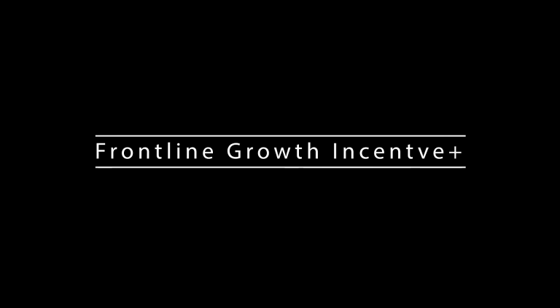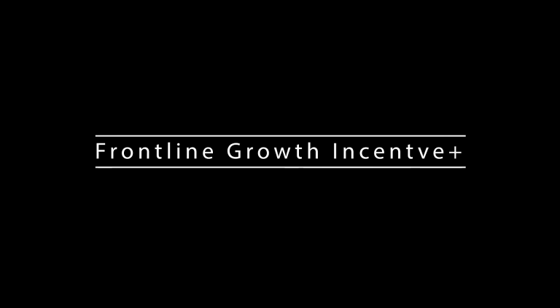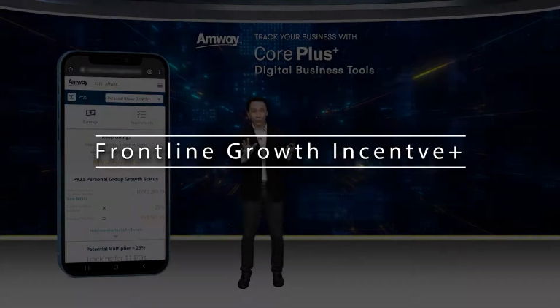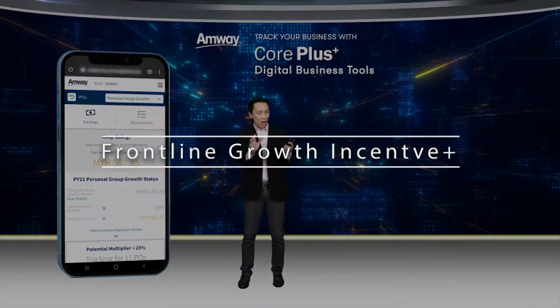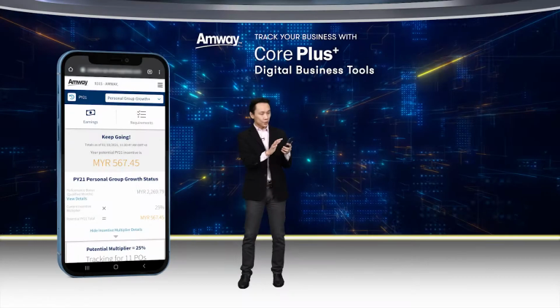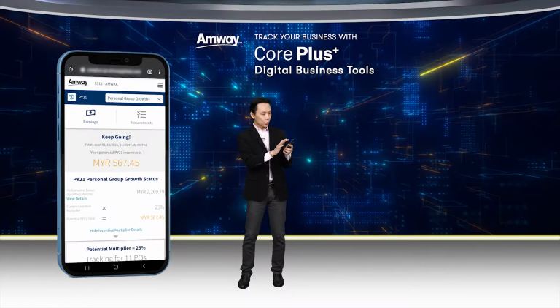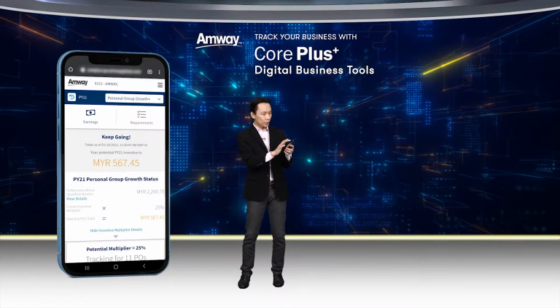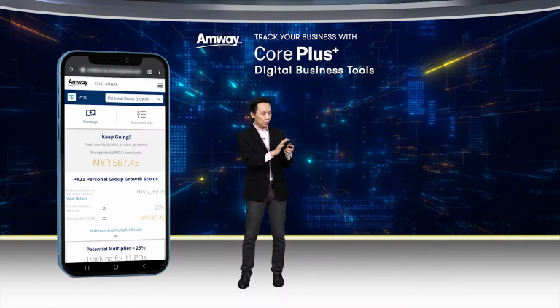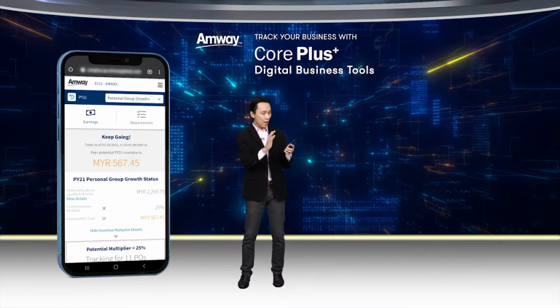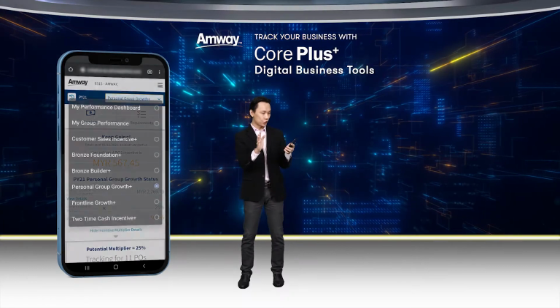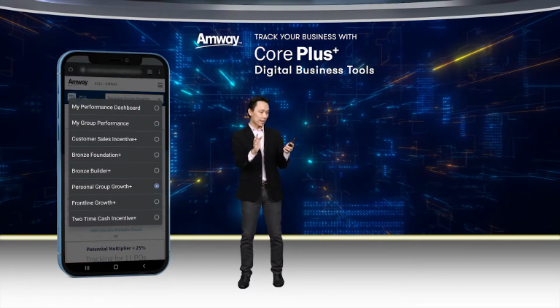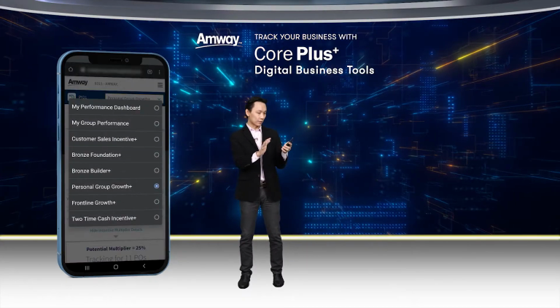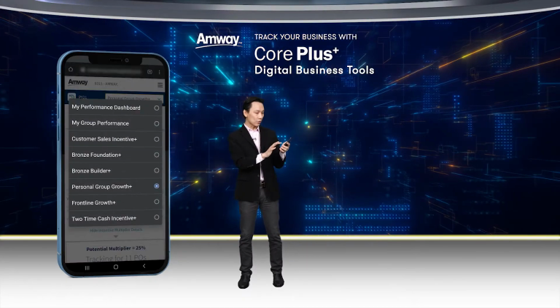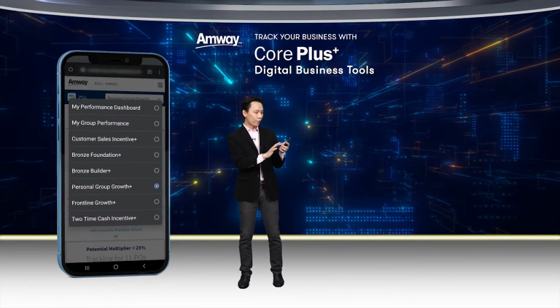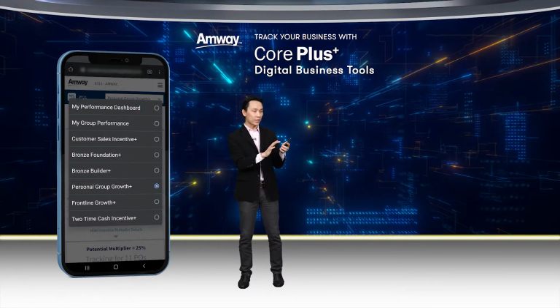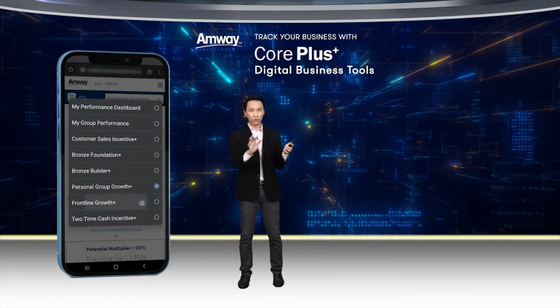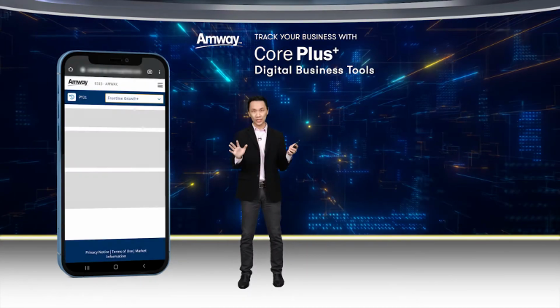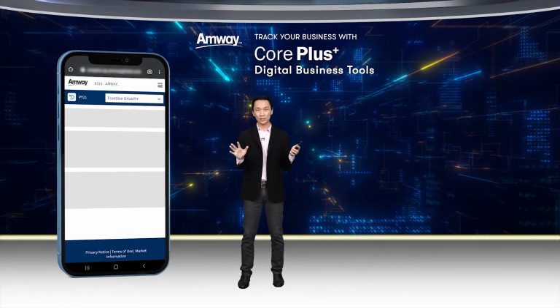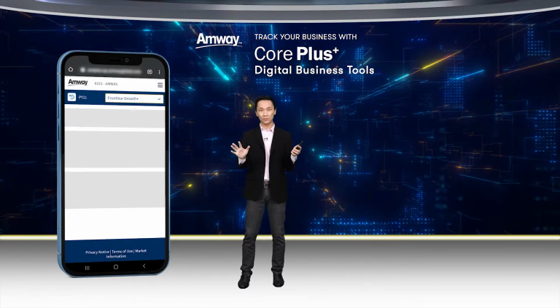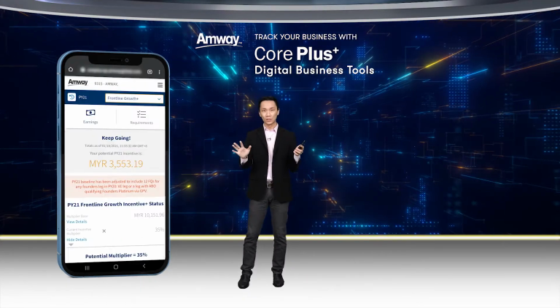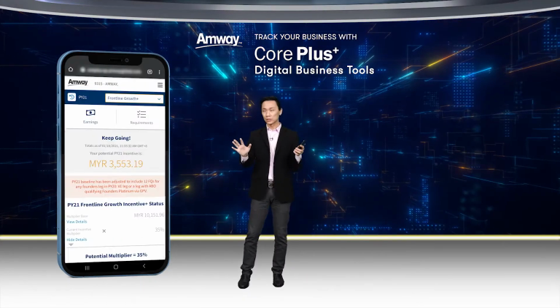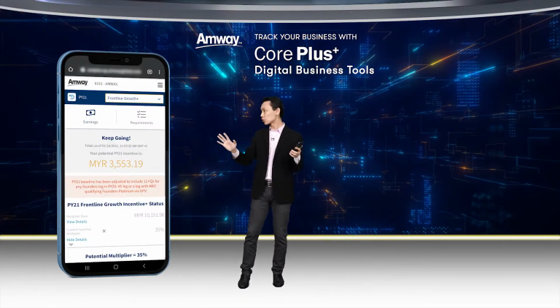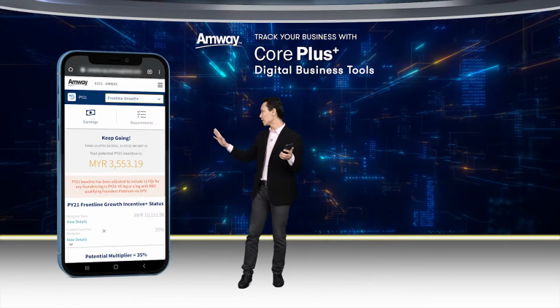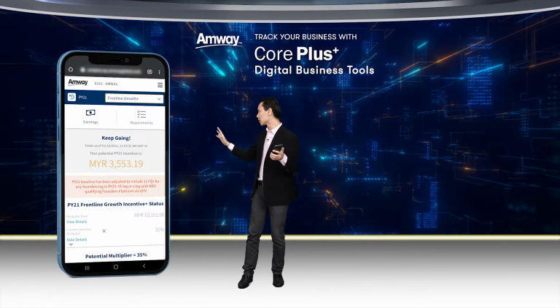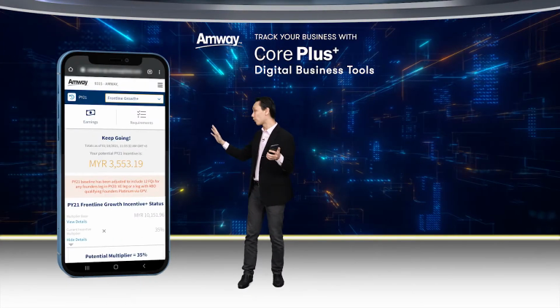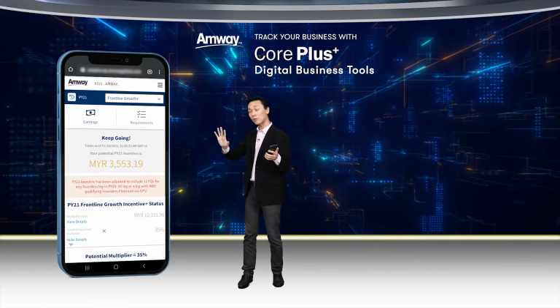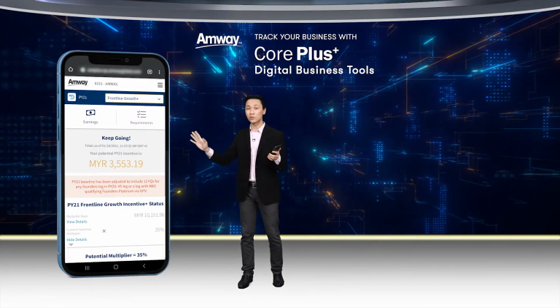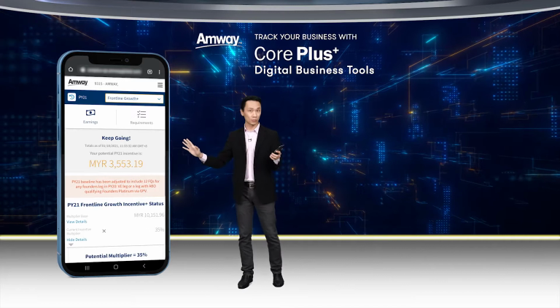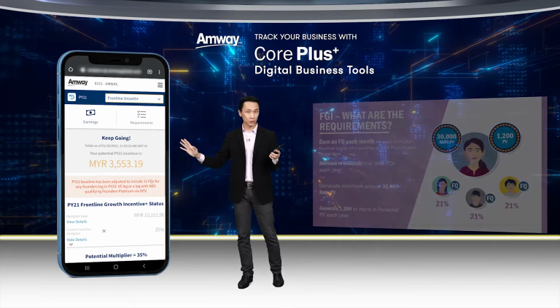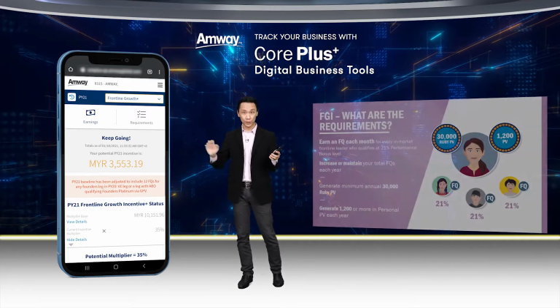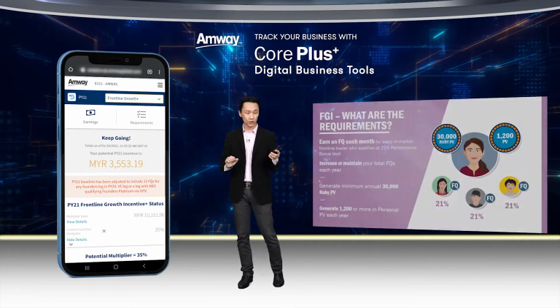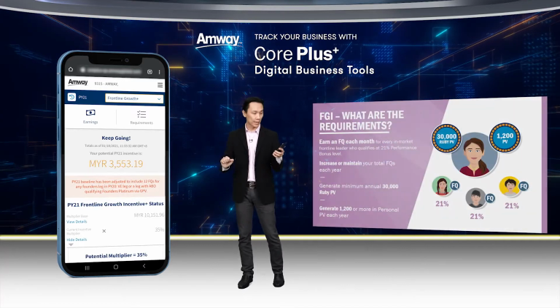Next I will be showing you FGI, or Frontline Growth Incentive. The screen is very similar to PGGI.